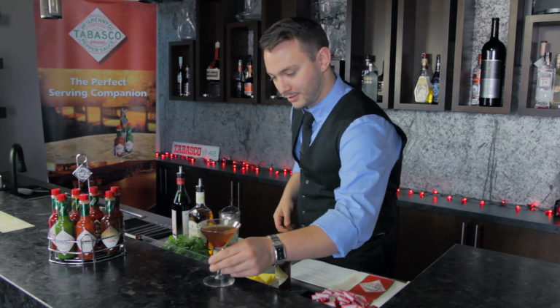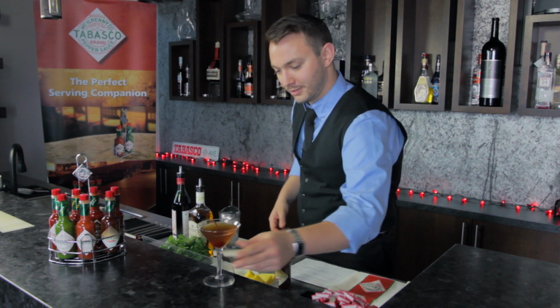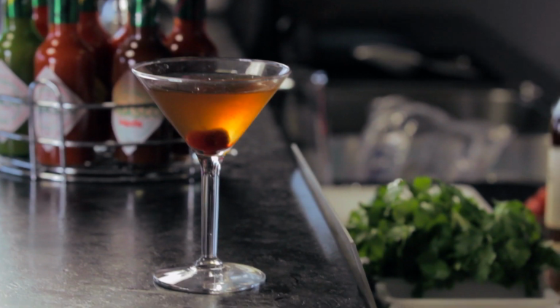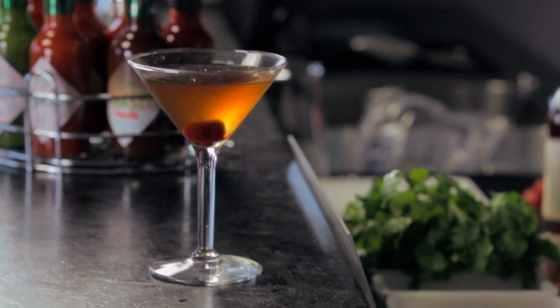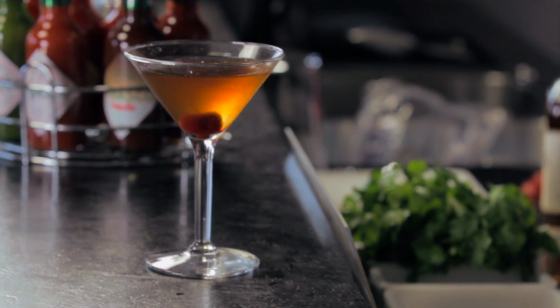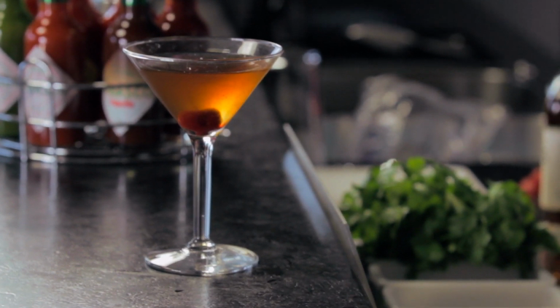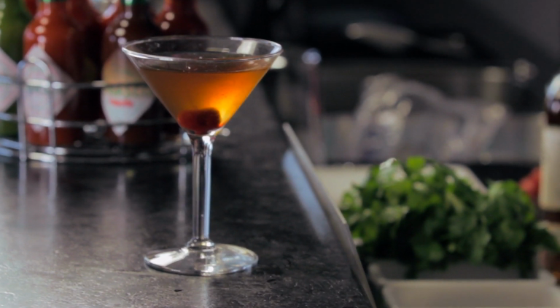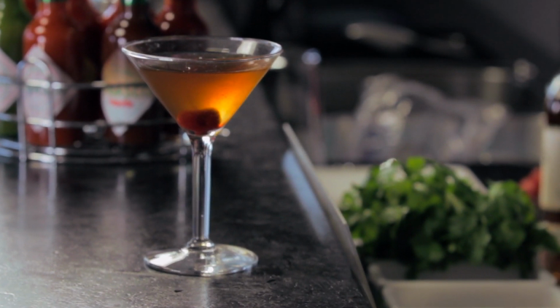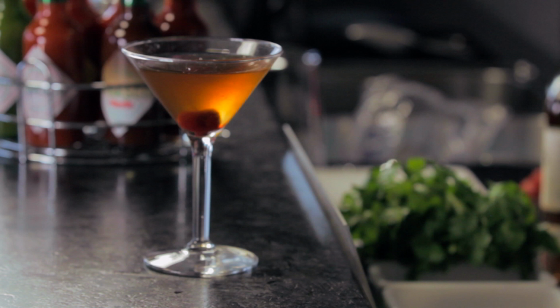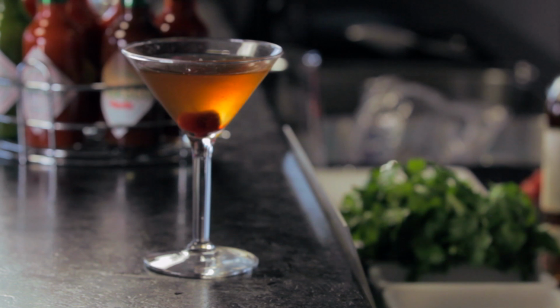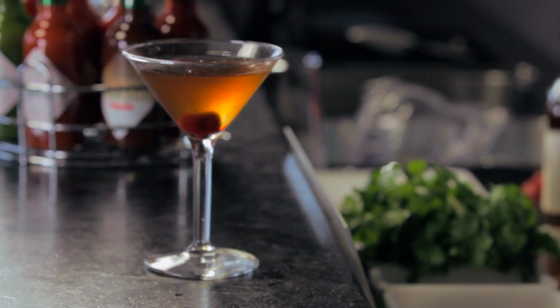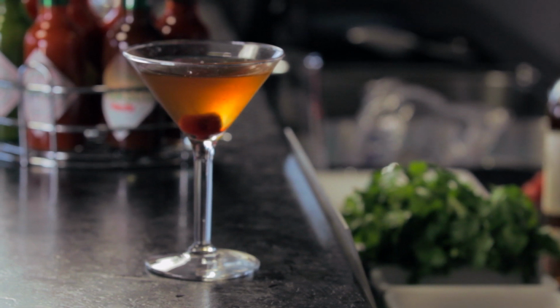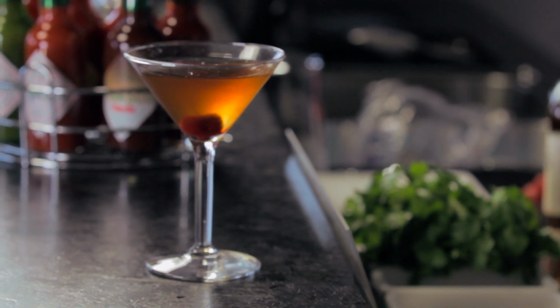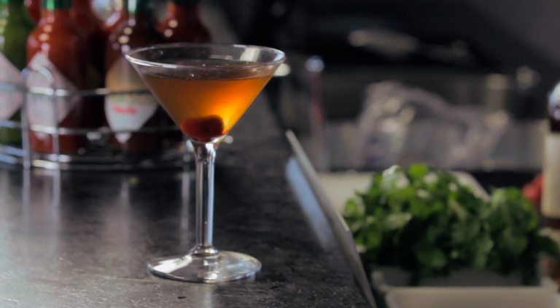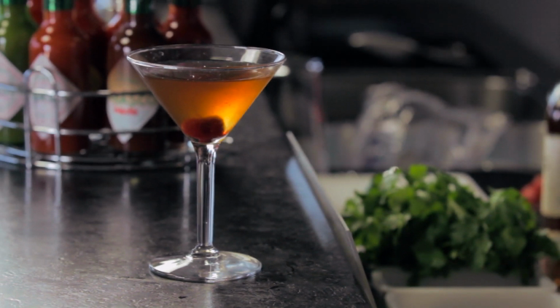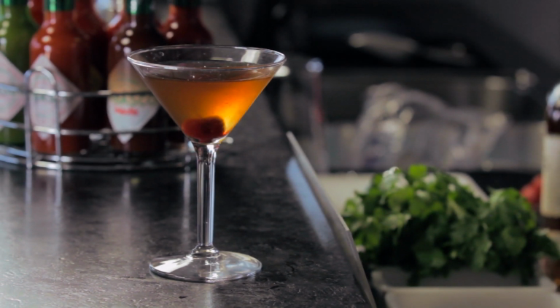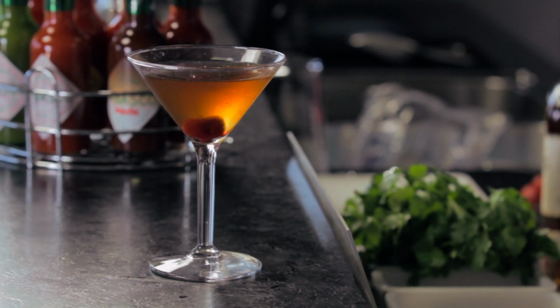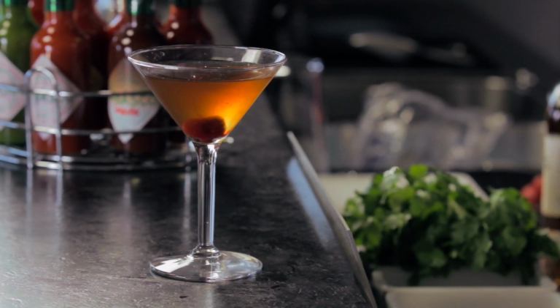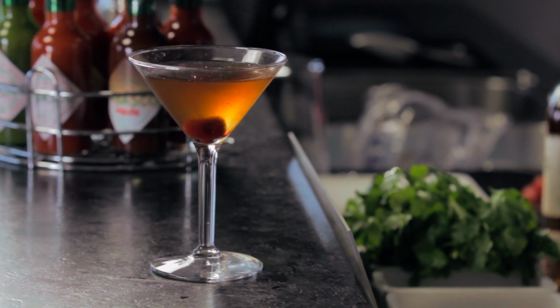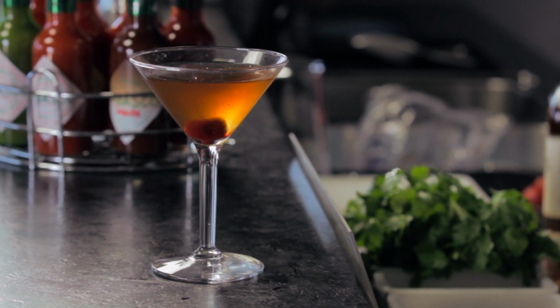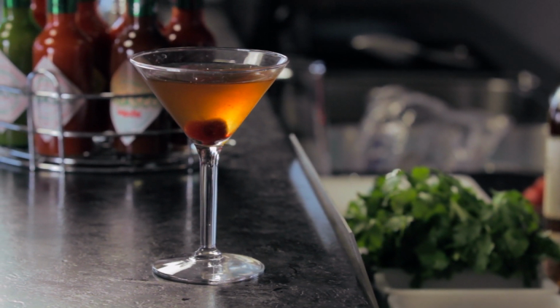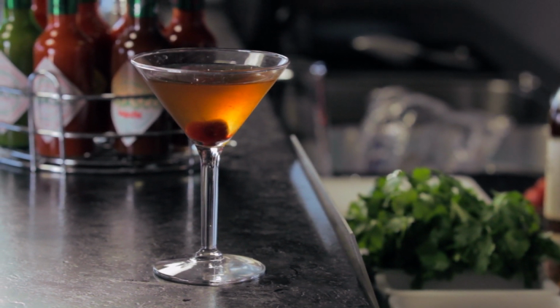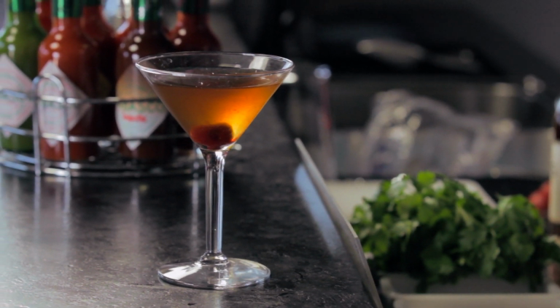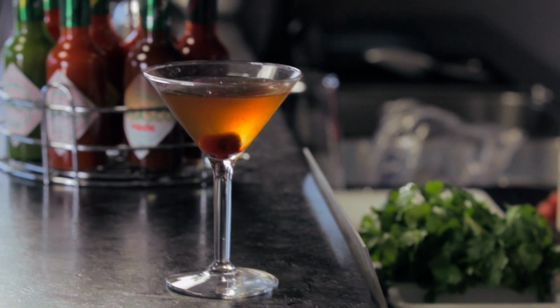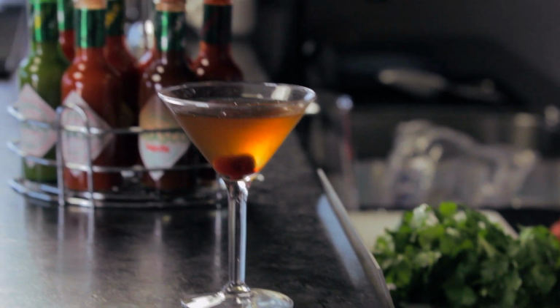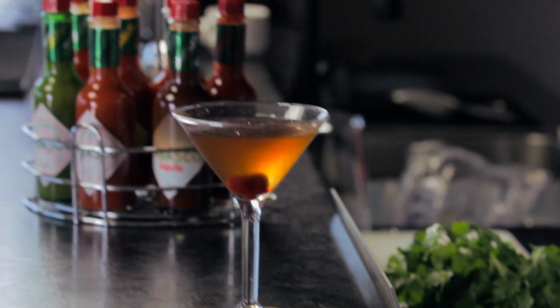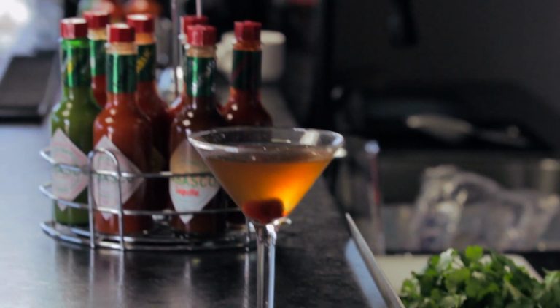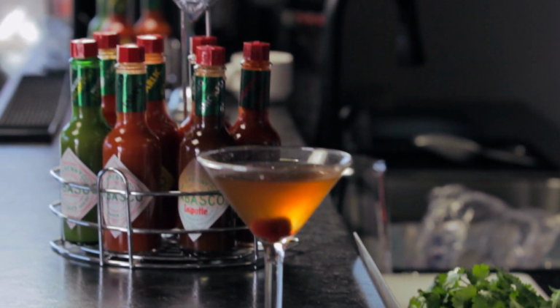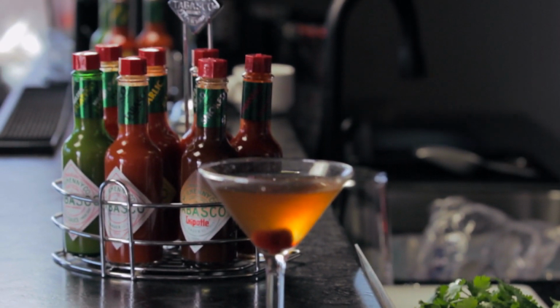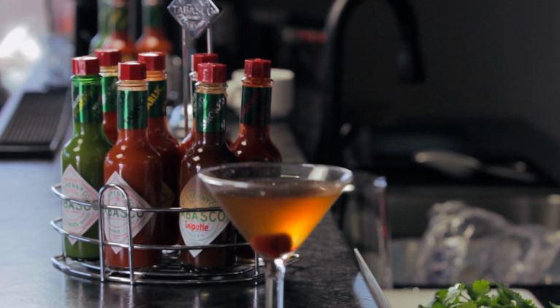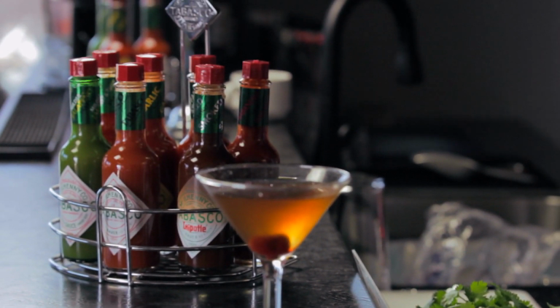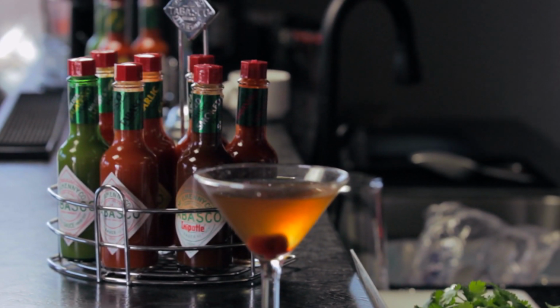So by adding just these three simple ingredients you have yourself a mean cocktail that will please the crowds.